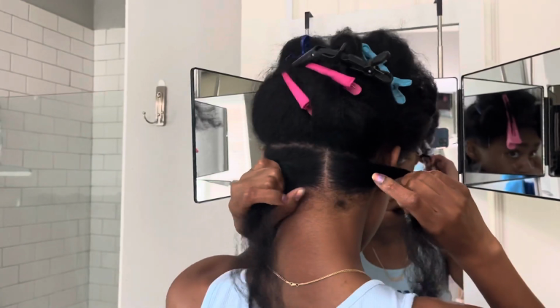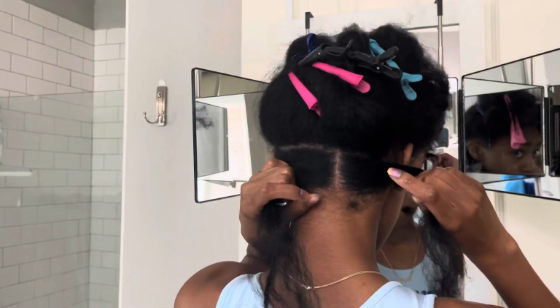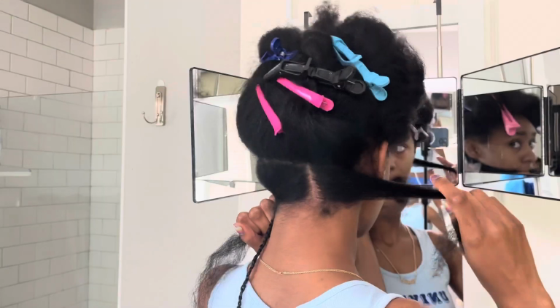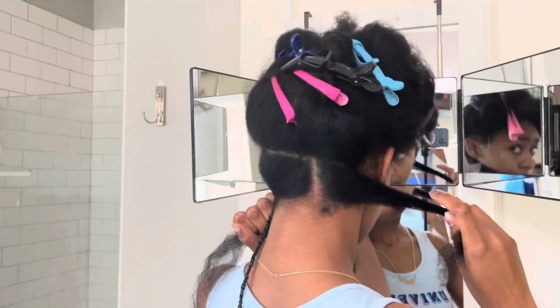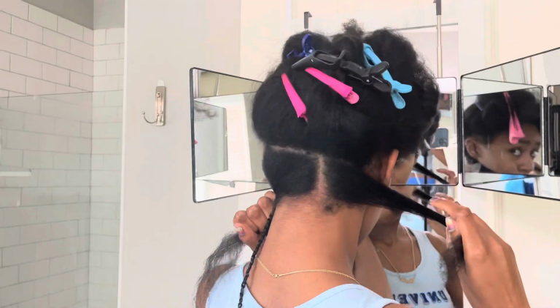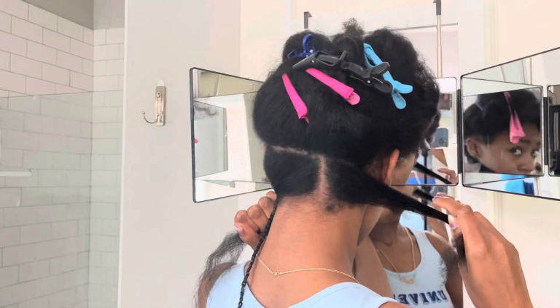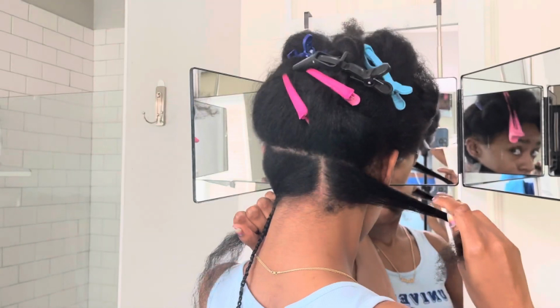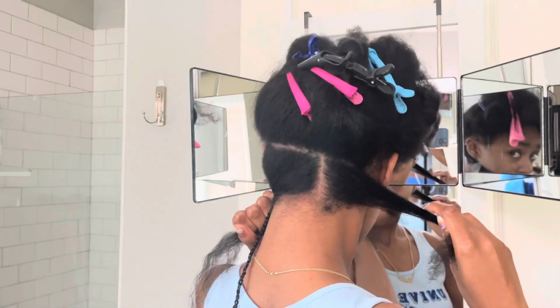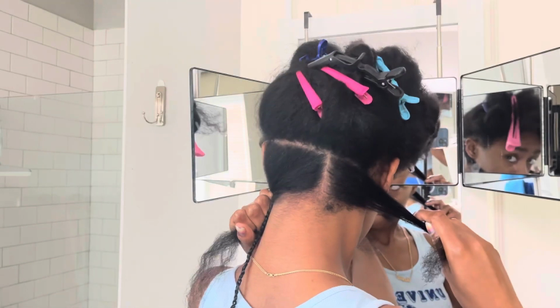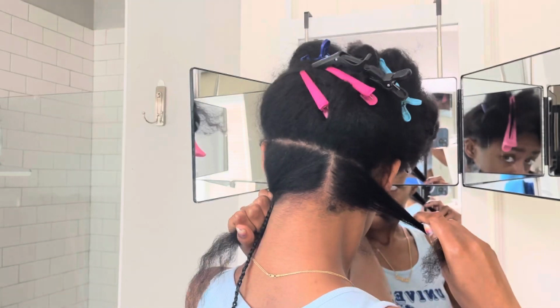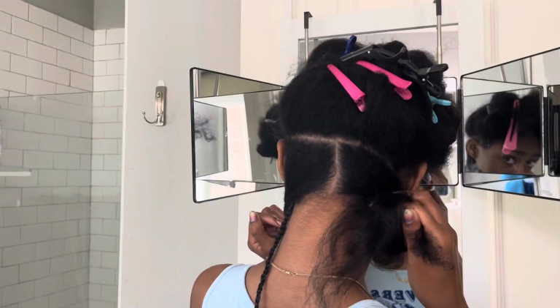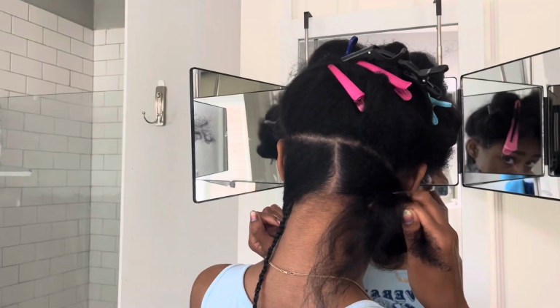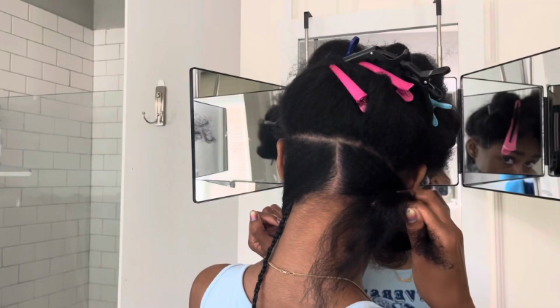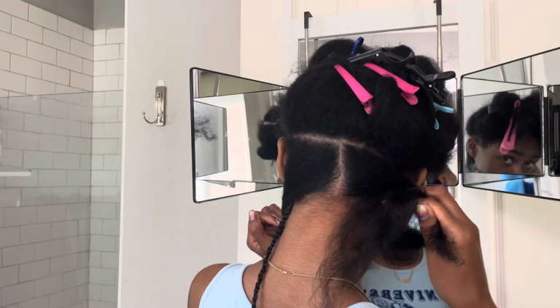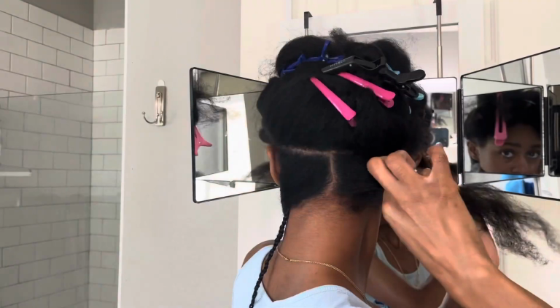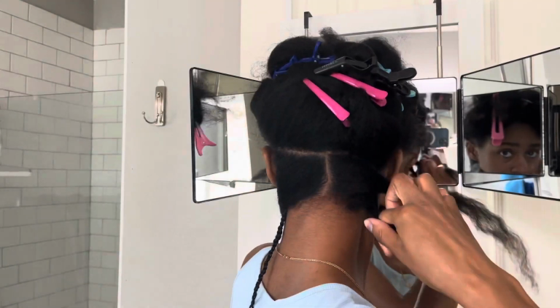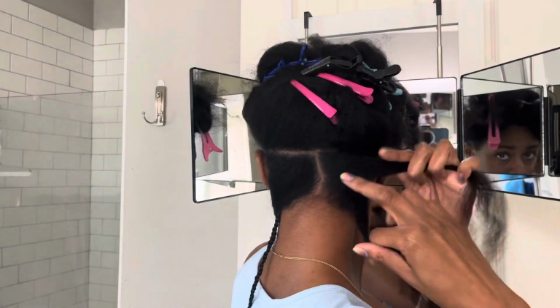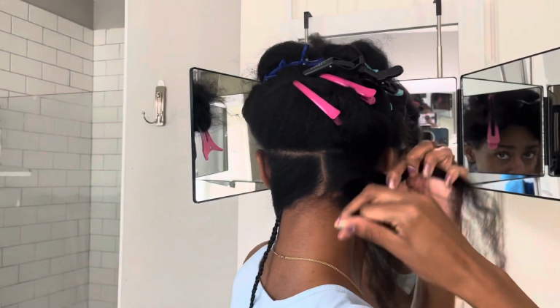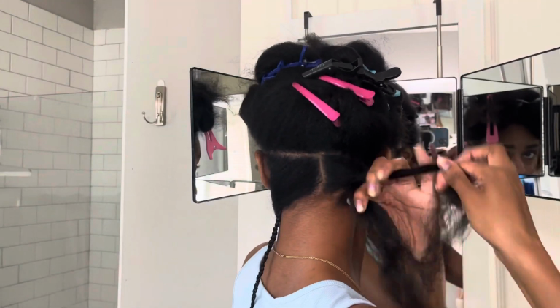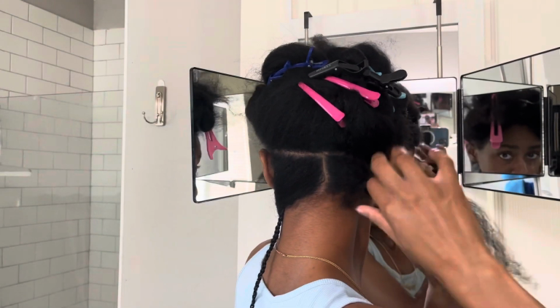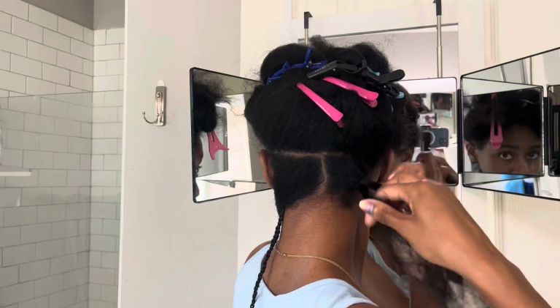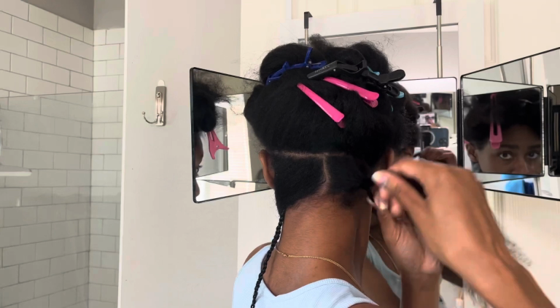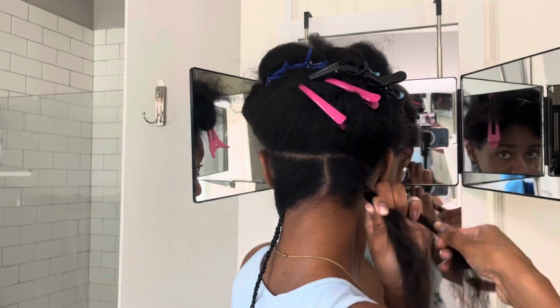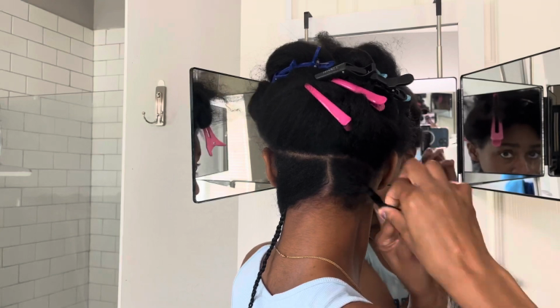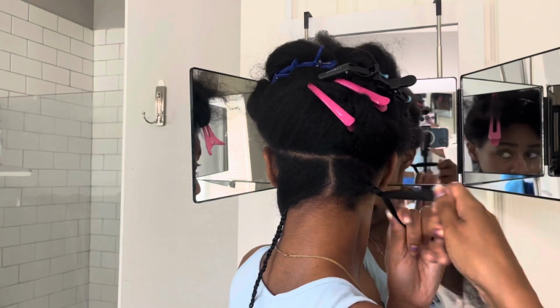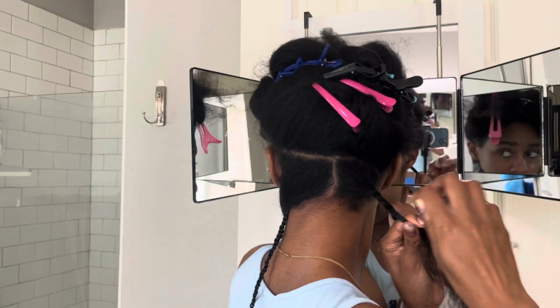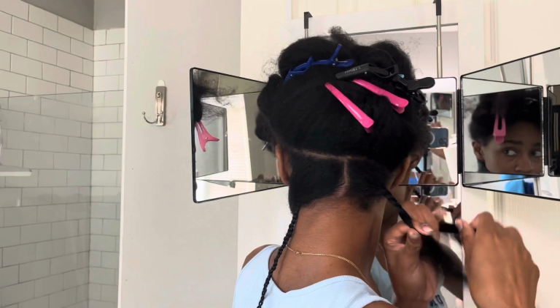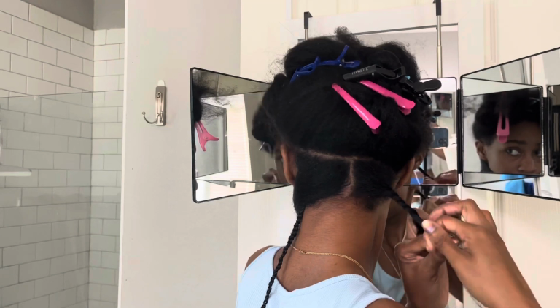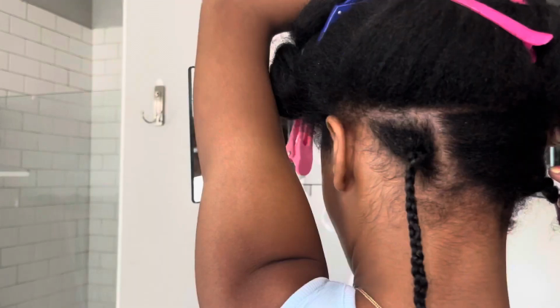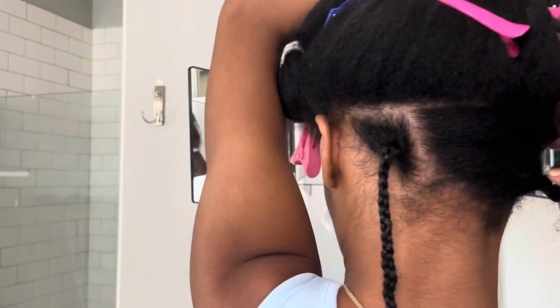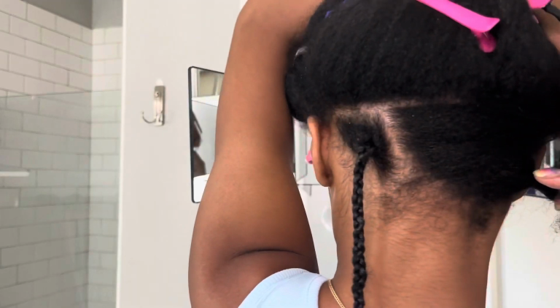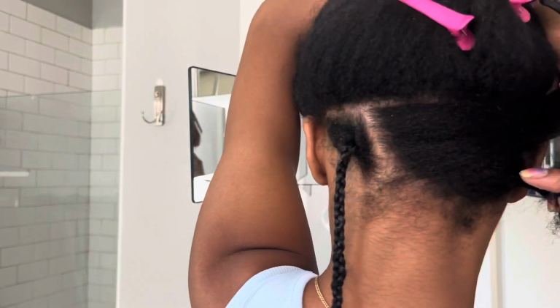Now I'm just going to continue and do this to the entire section. I went ahead and pre-parted this section as well, so I just twisted those out of my way.